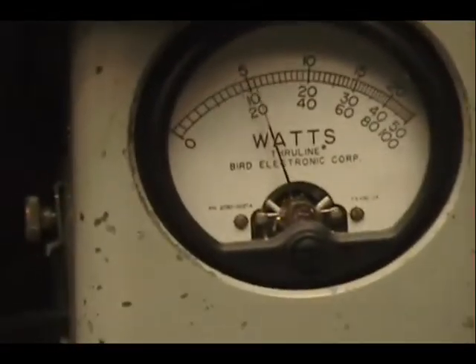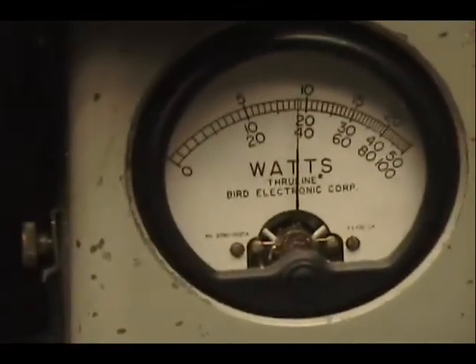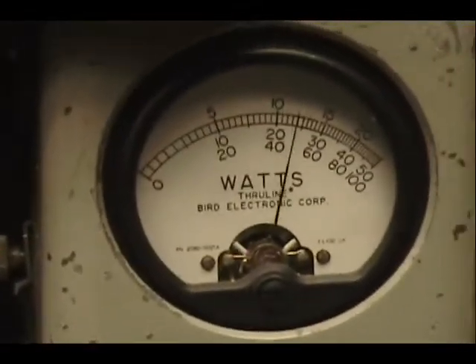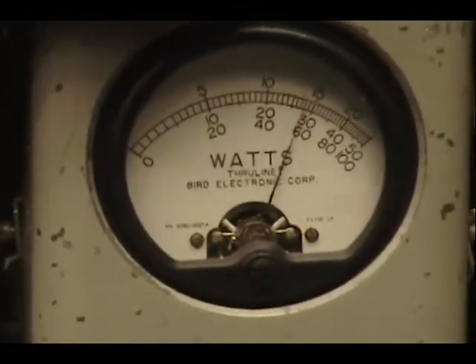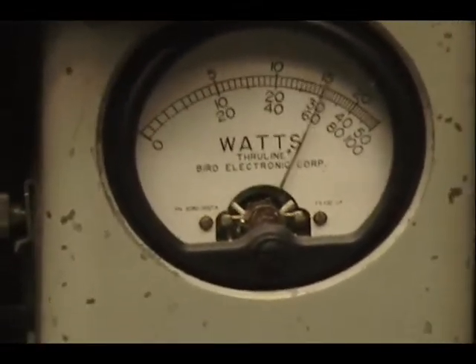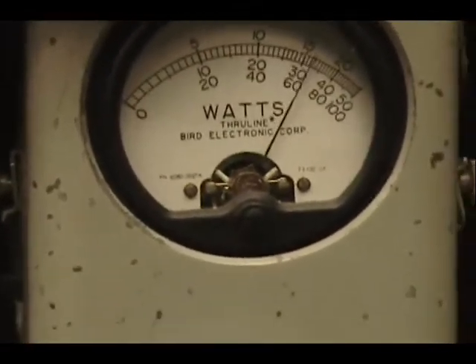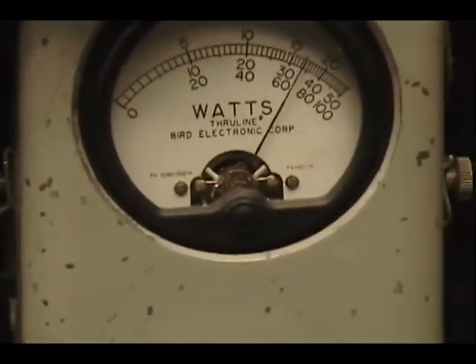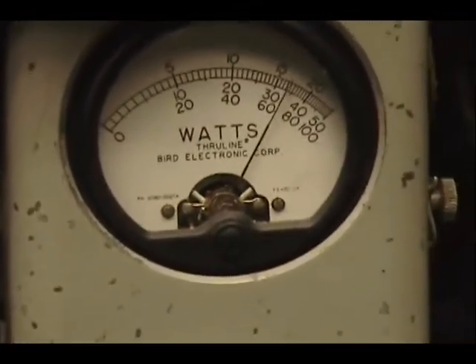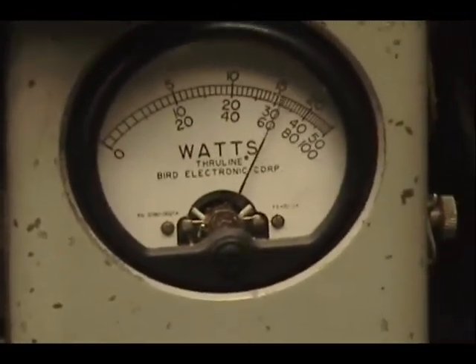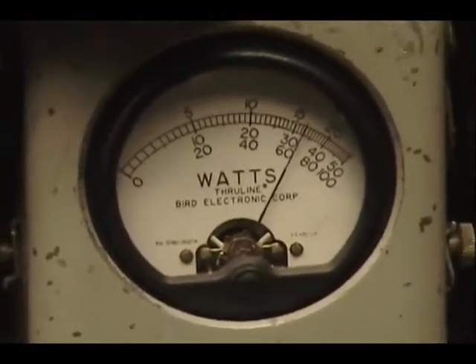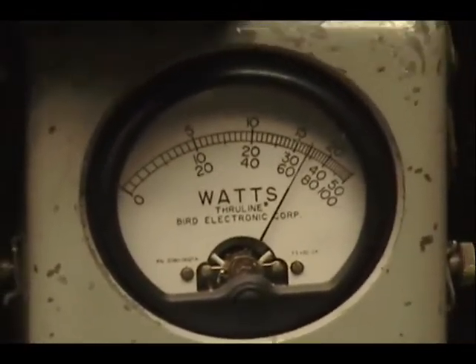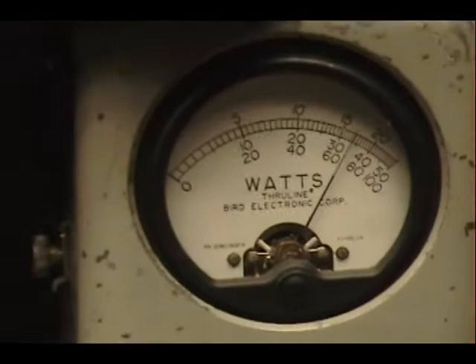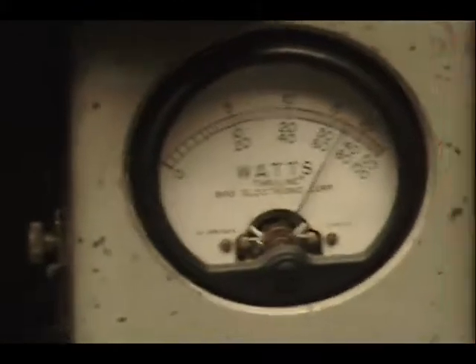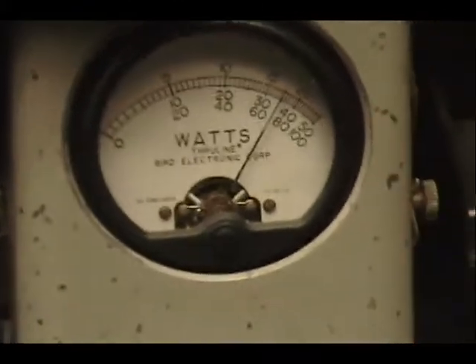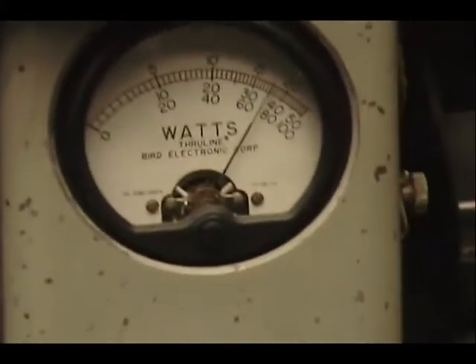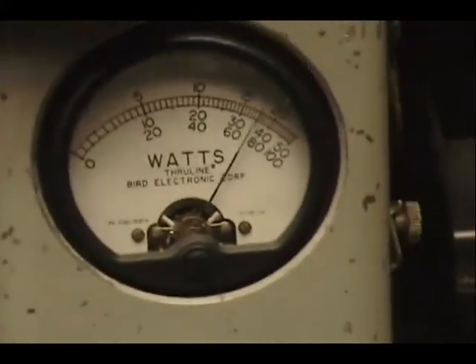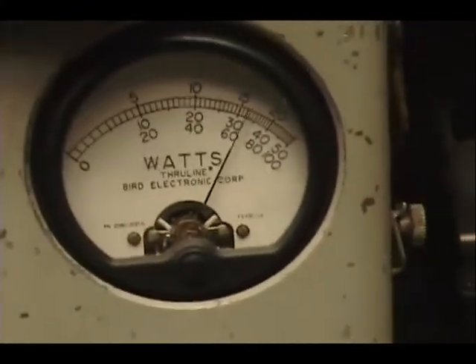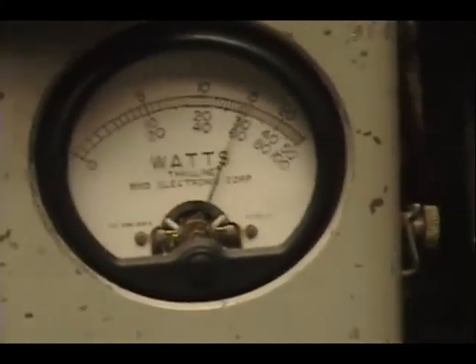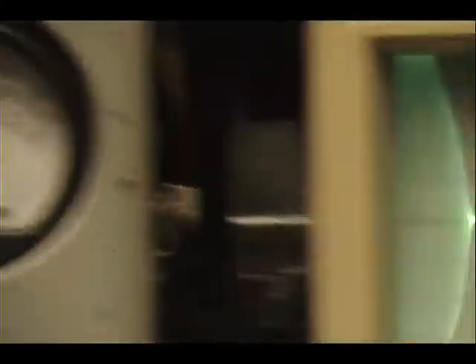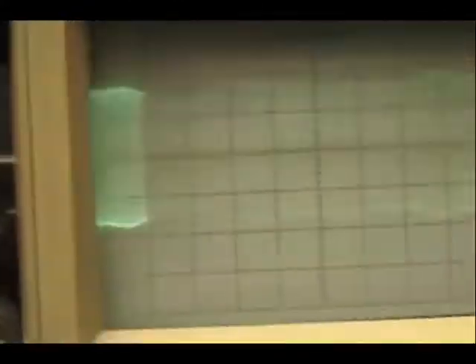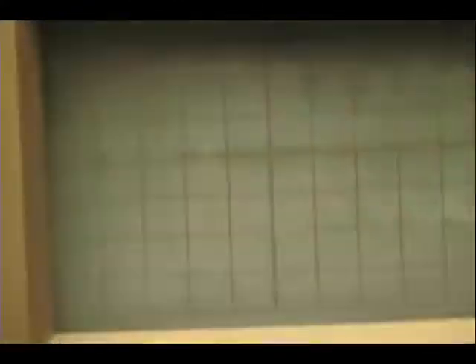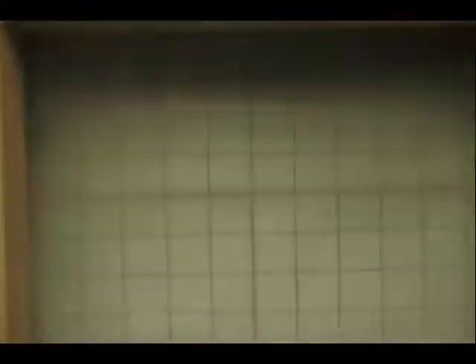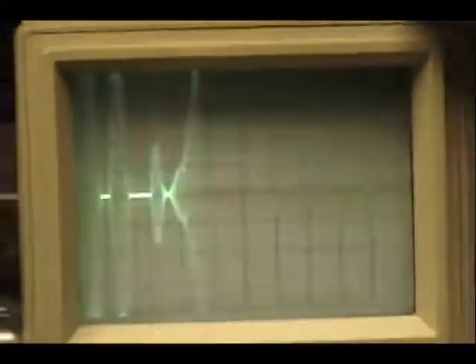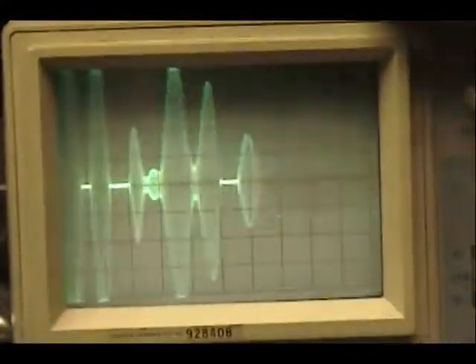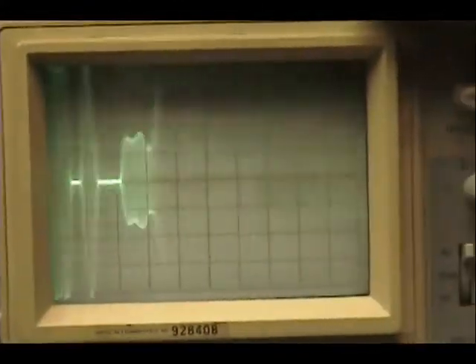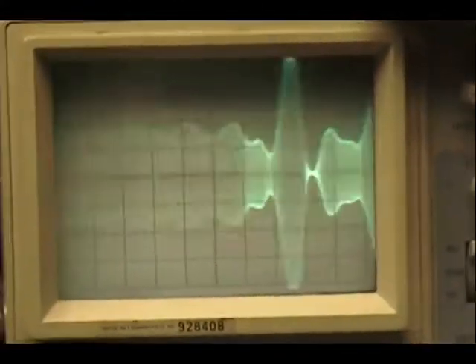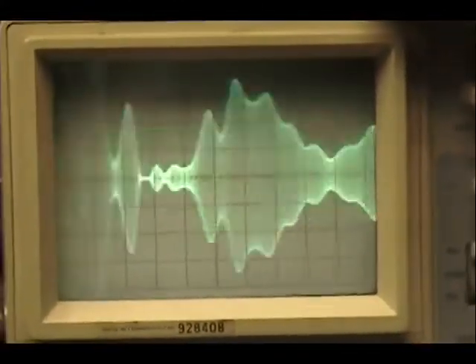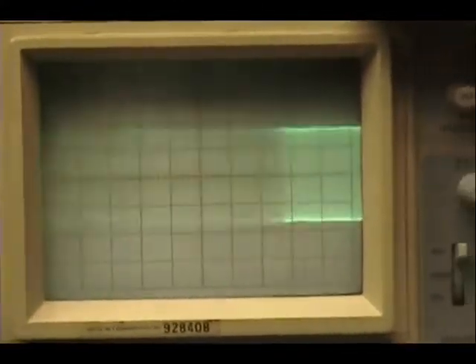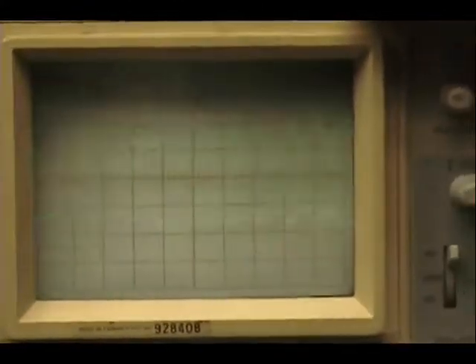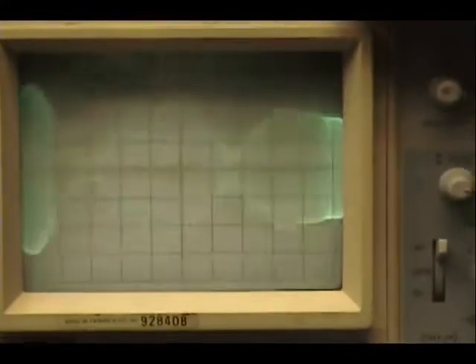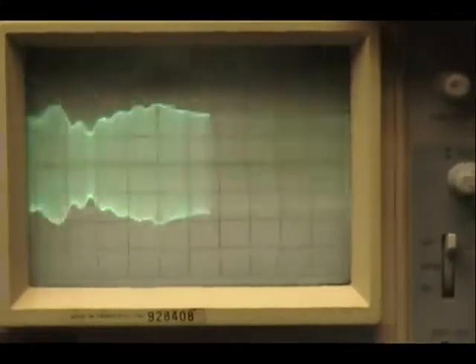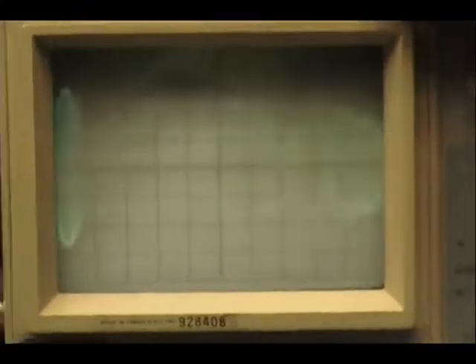Audio check check check check check. 1, 2, 3, 4, 5. Audio check check check check check. 1, 2, 3, 4, 5.